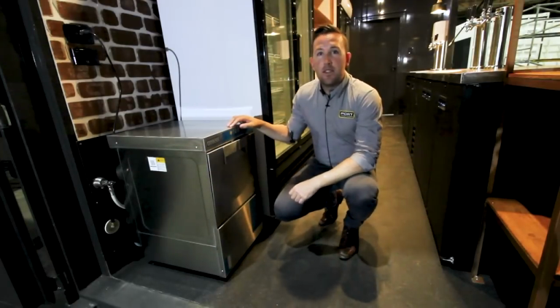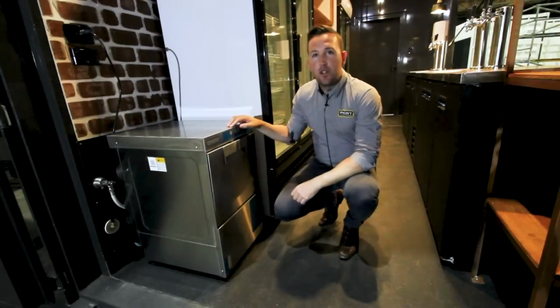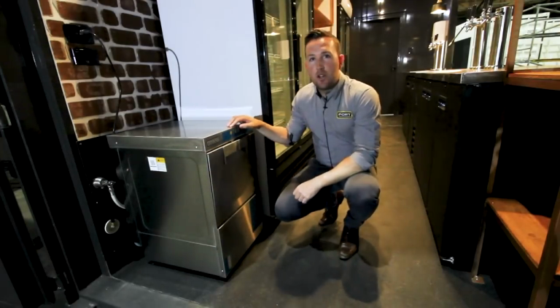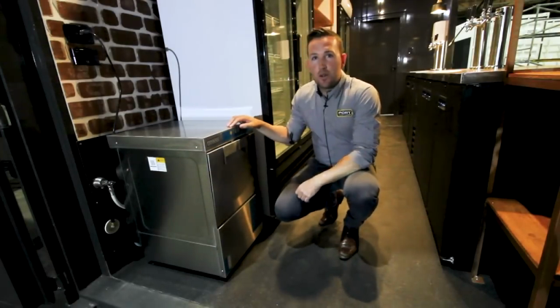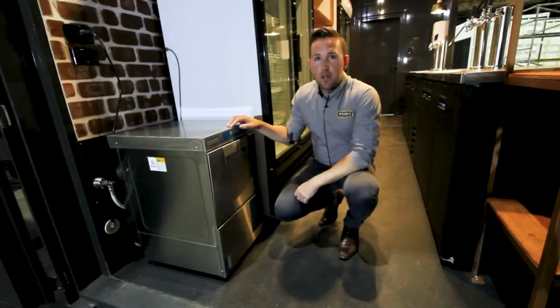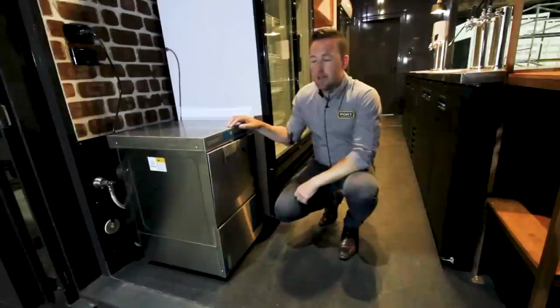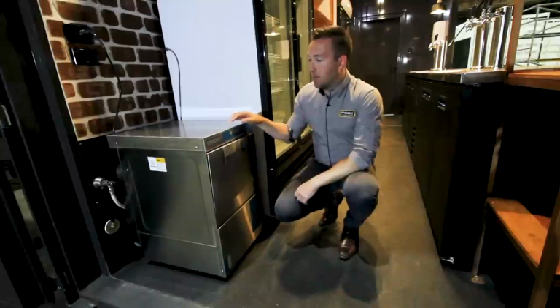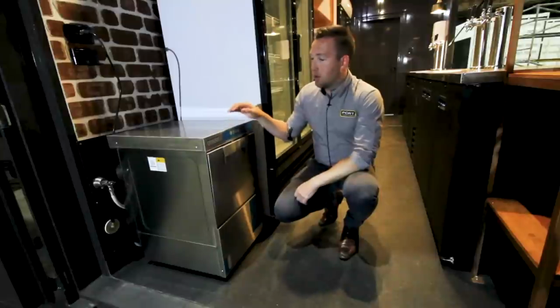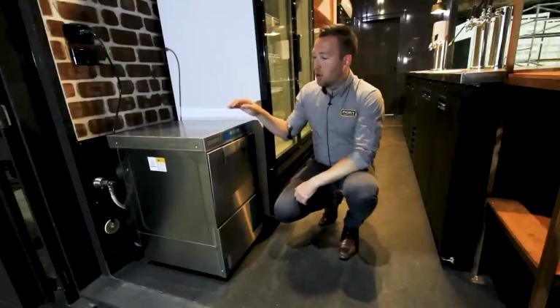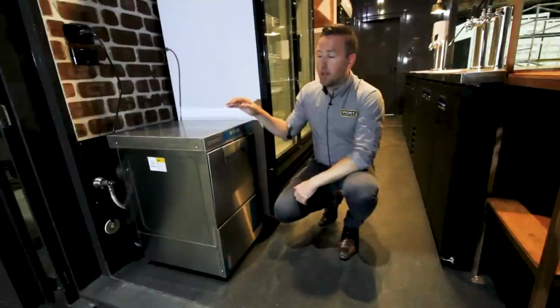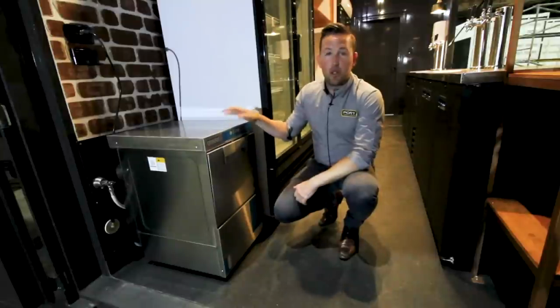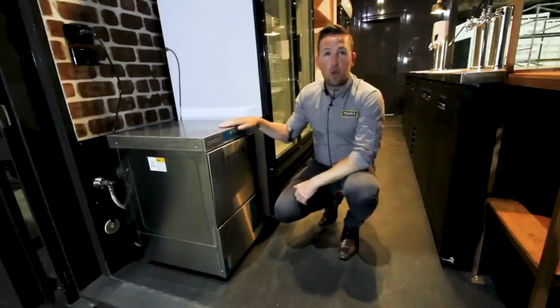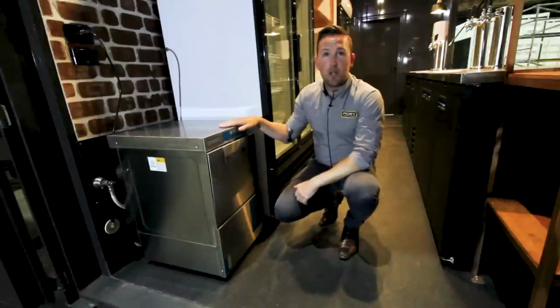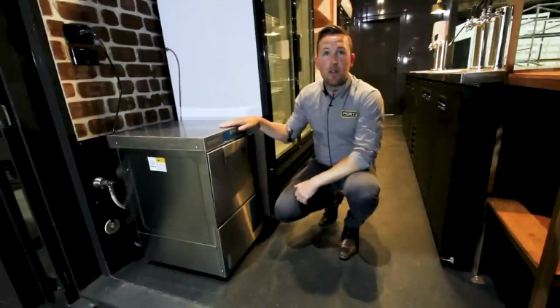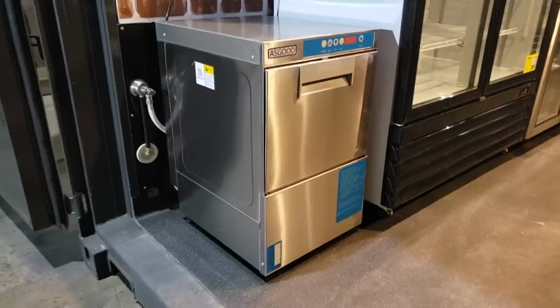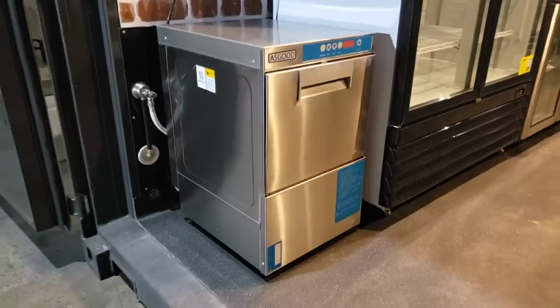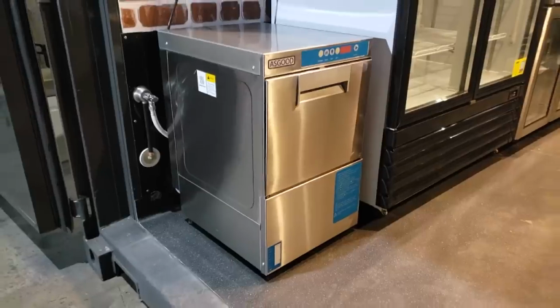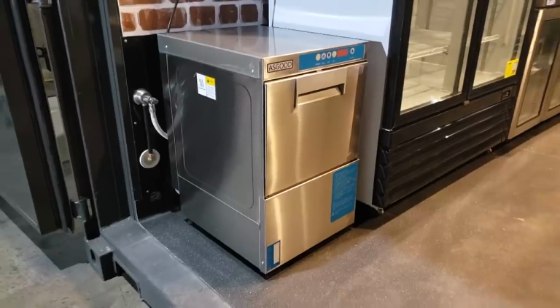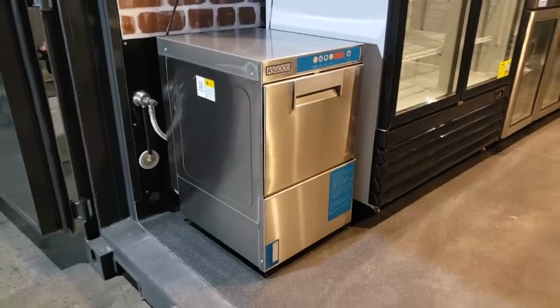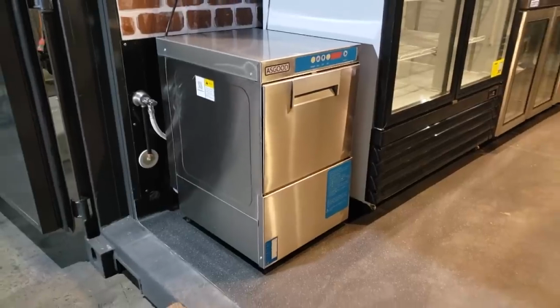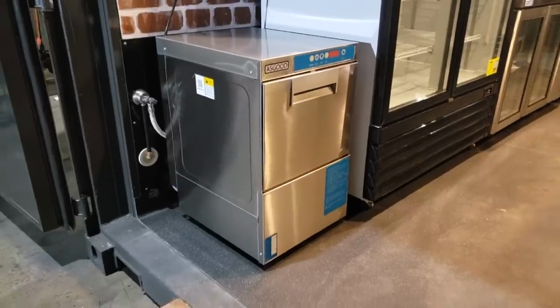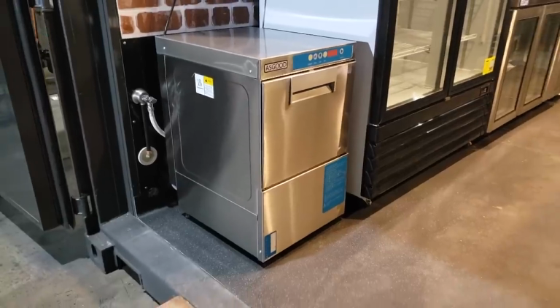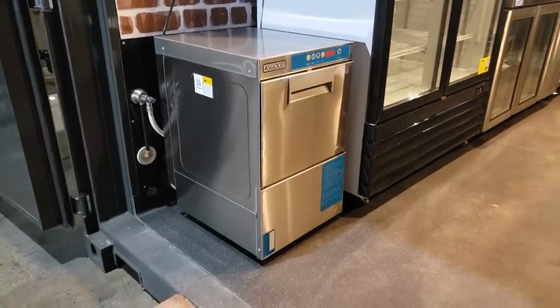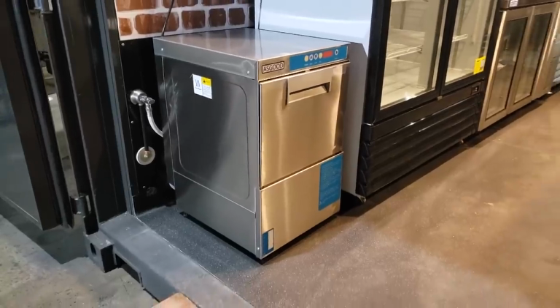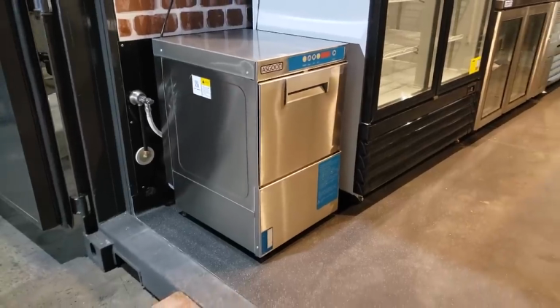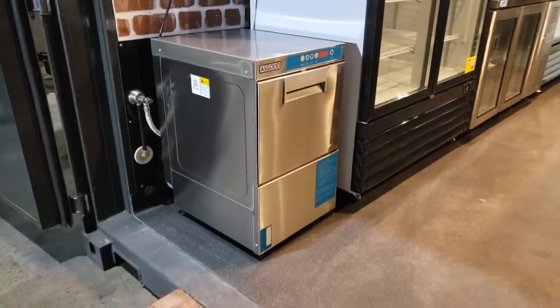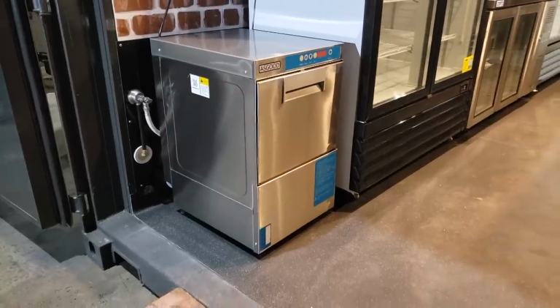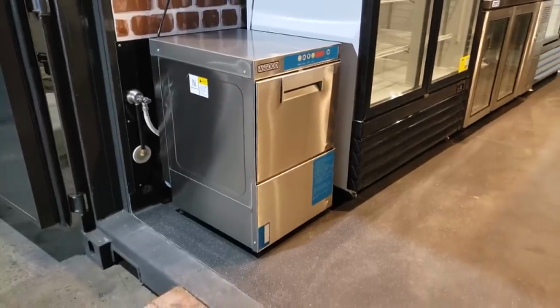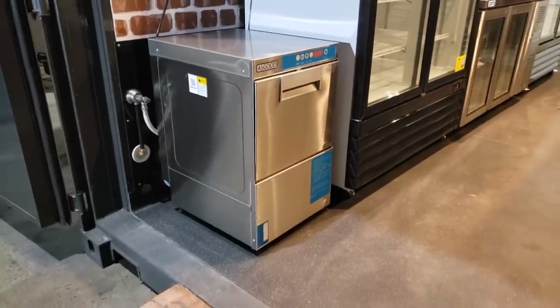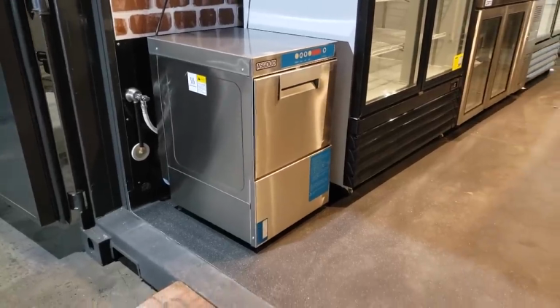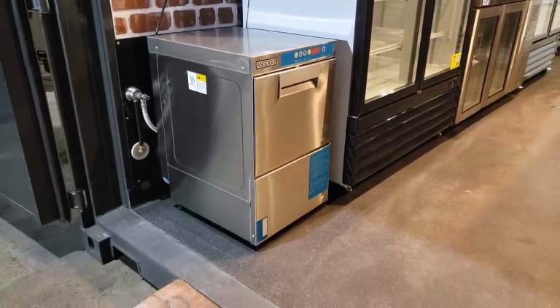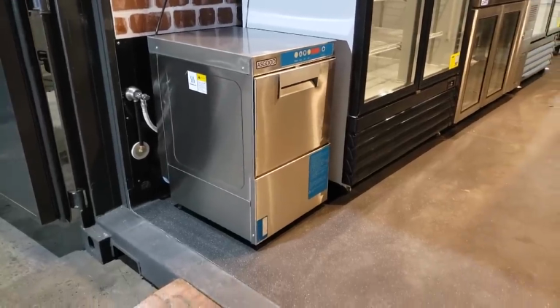We installed this heavy duty commercial dishwasher, ensuring that all dirty glasses are cleaned fast.